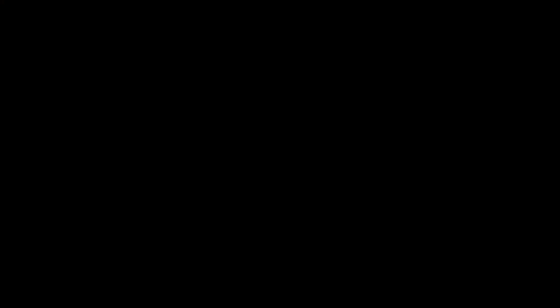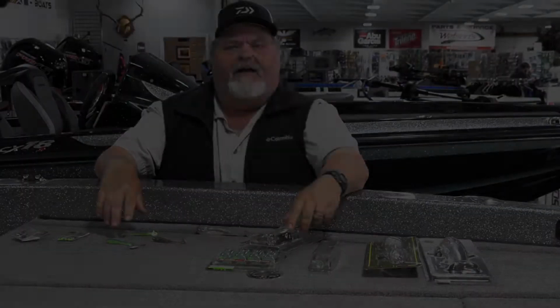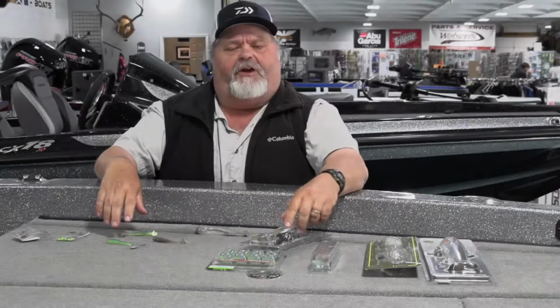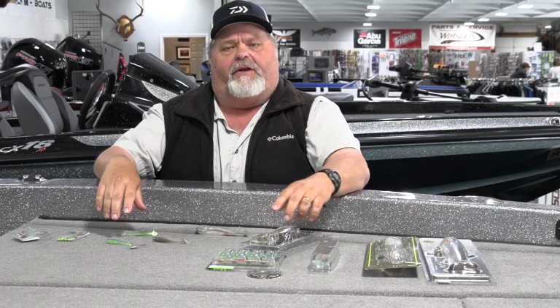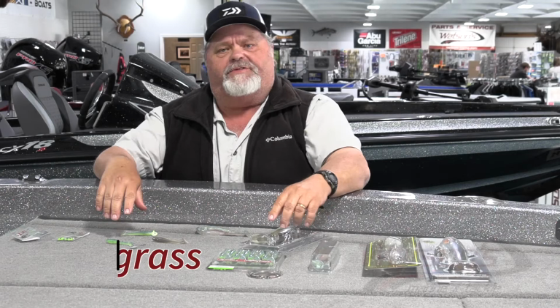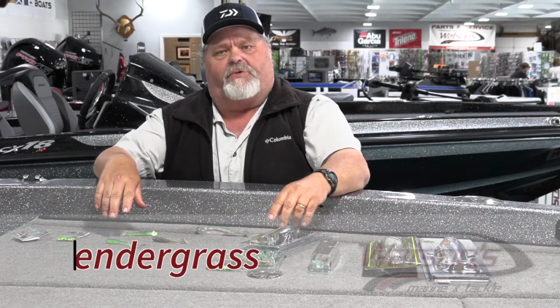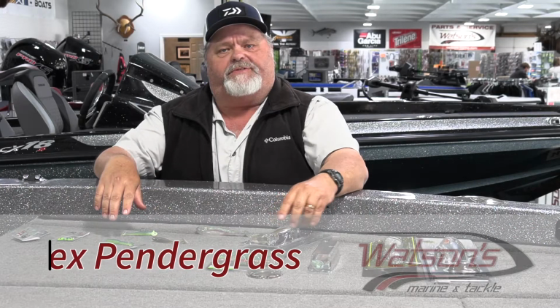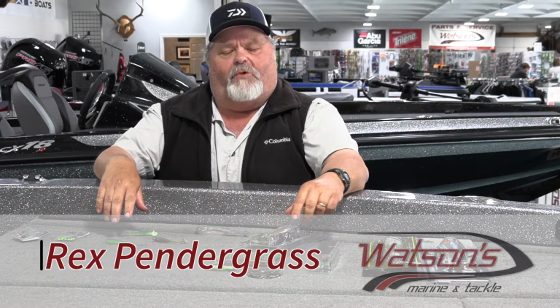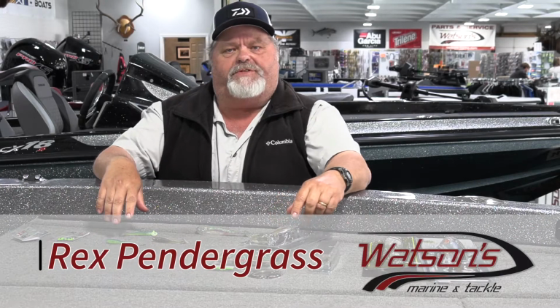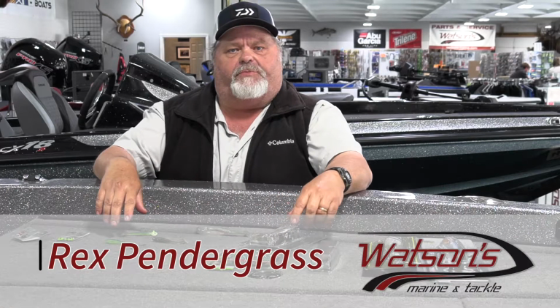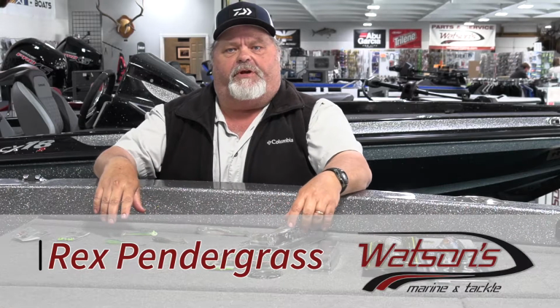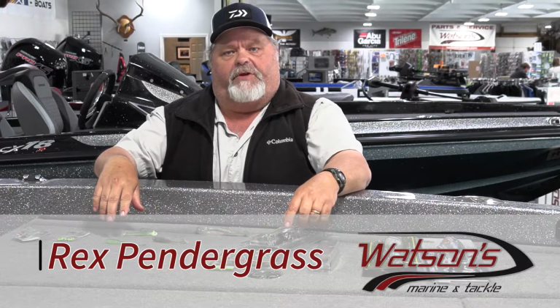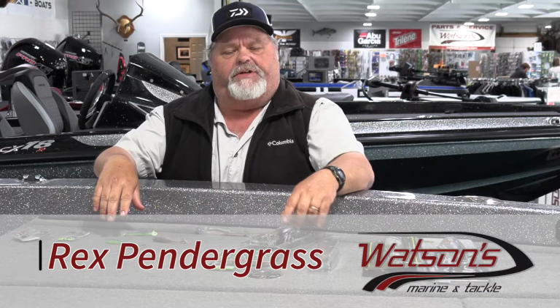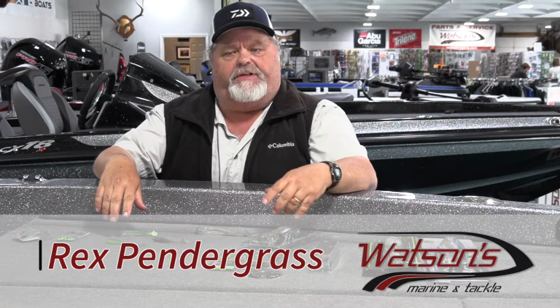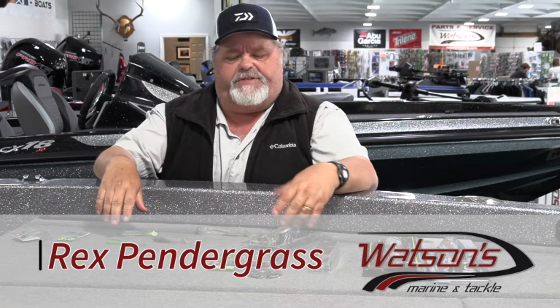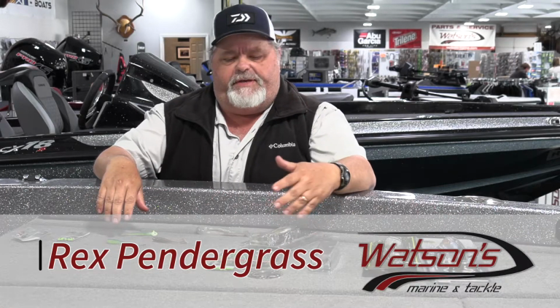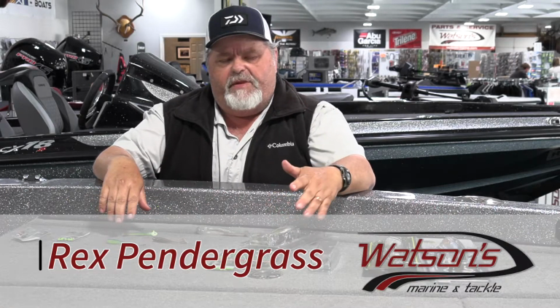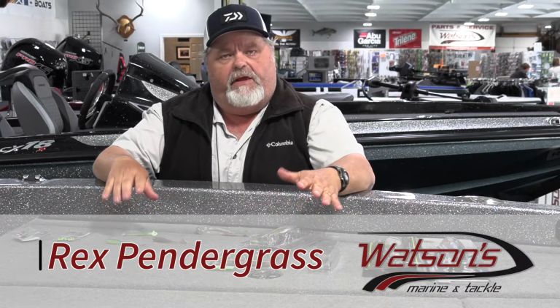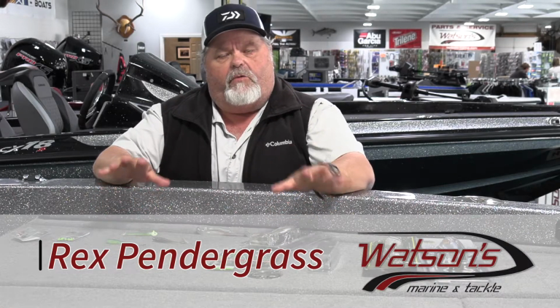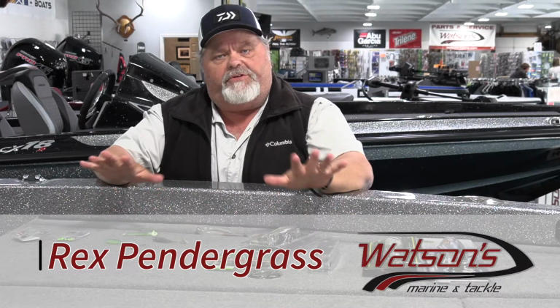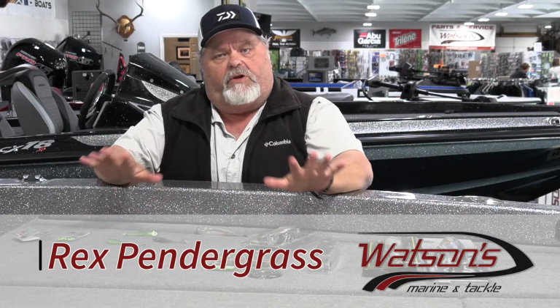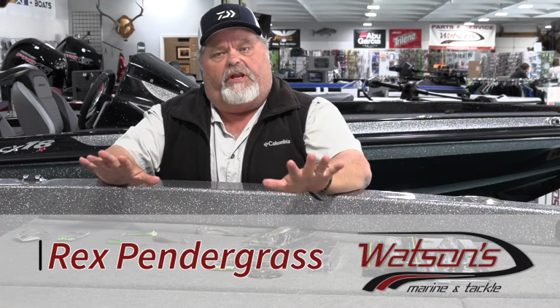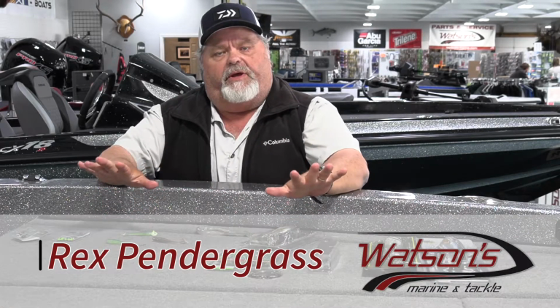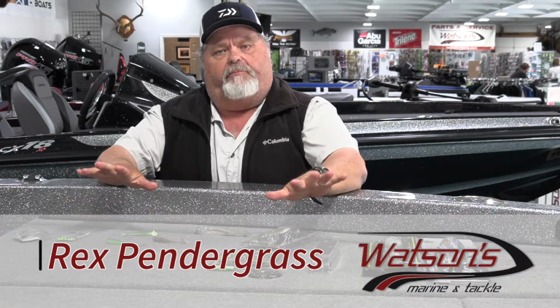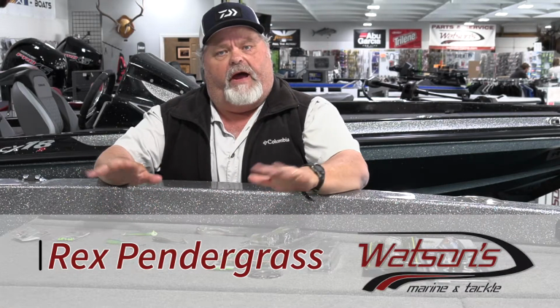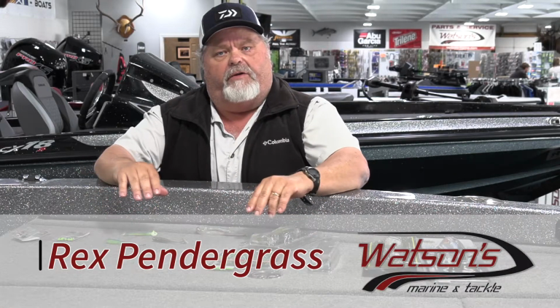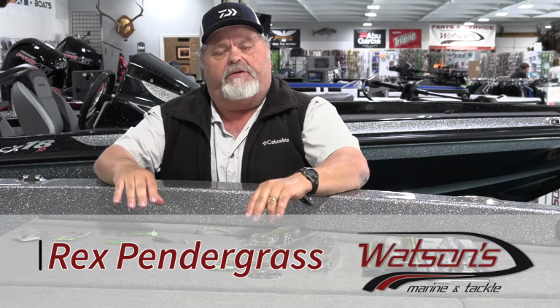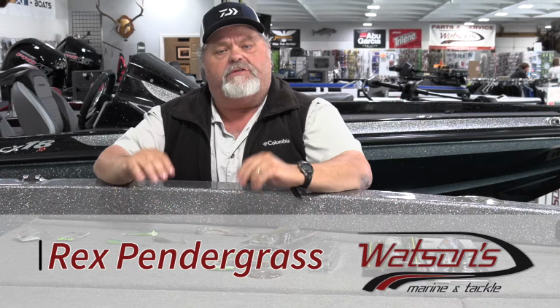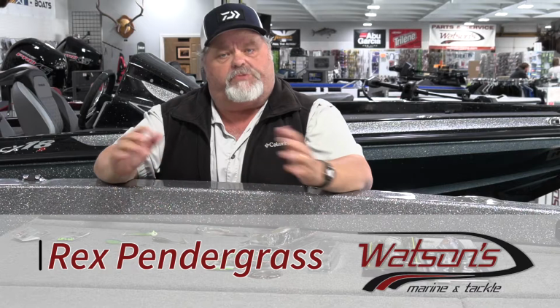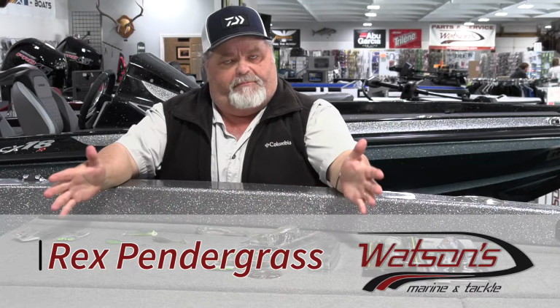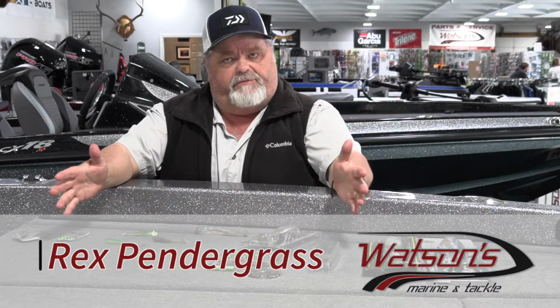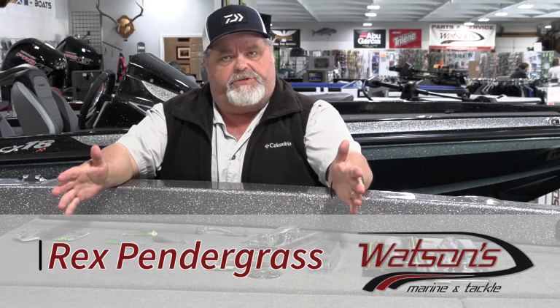Hey everybody, this is Rex at Watson's Marine, Bluff City, Tennessee. I want to talk a little bit about swimbait fishing.